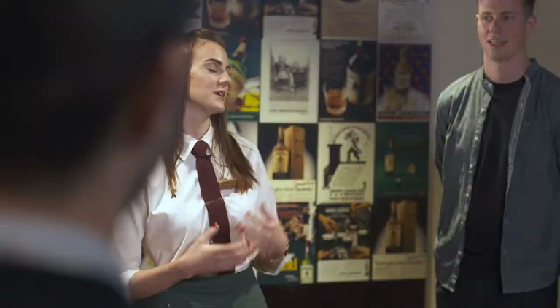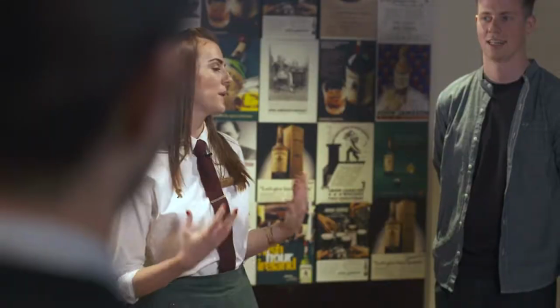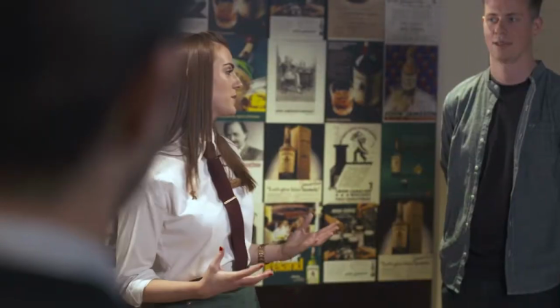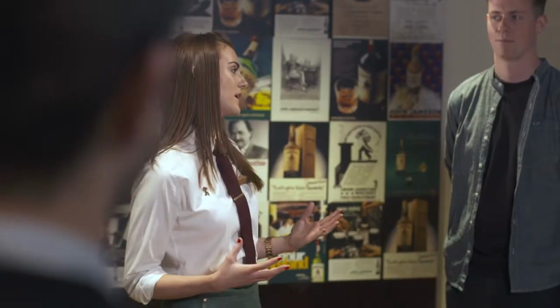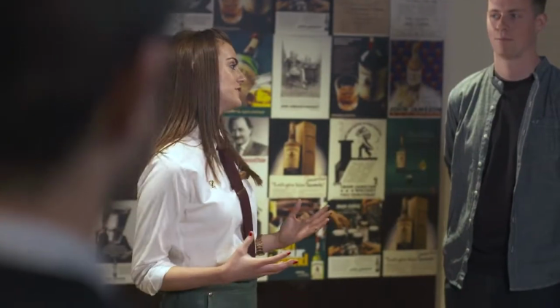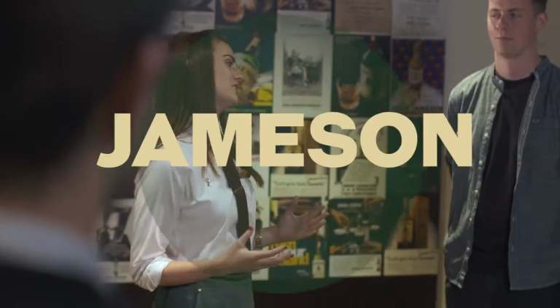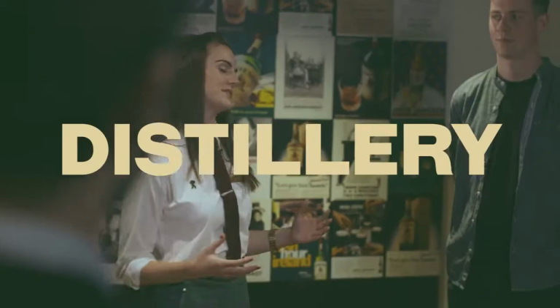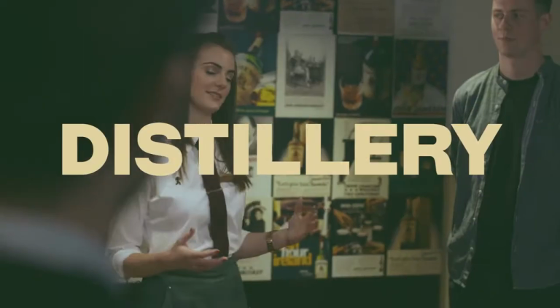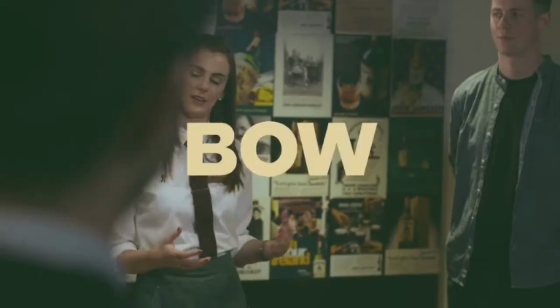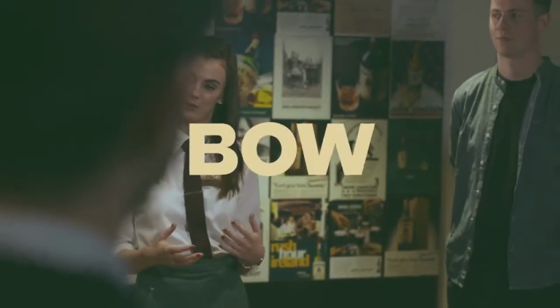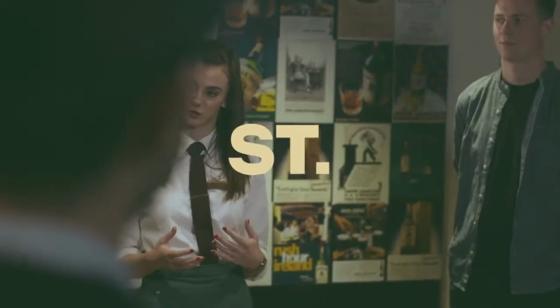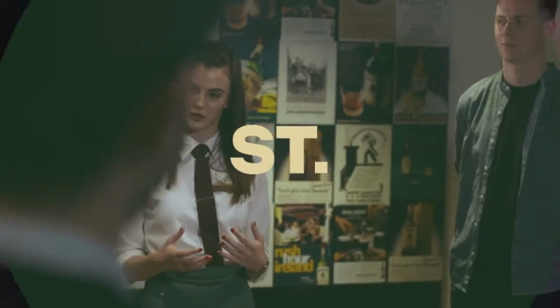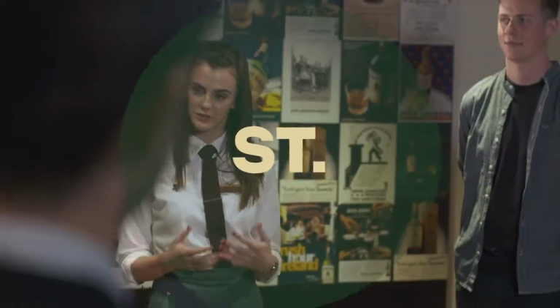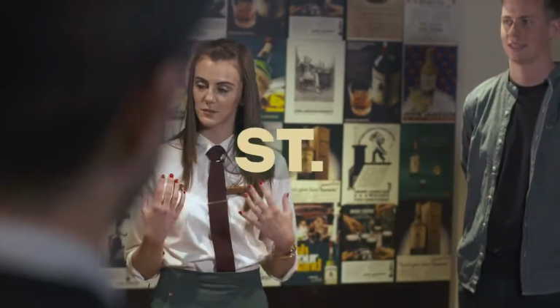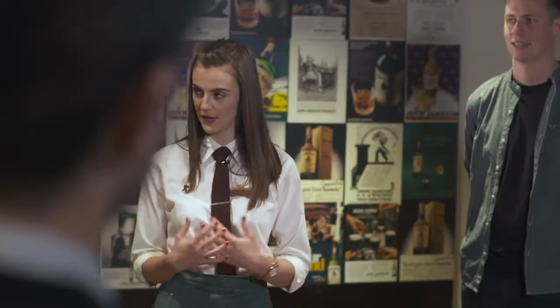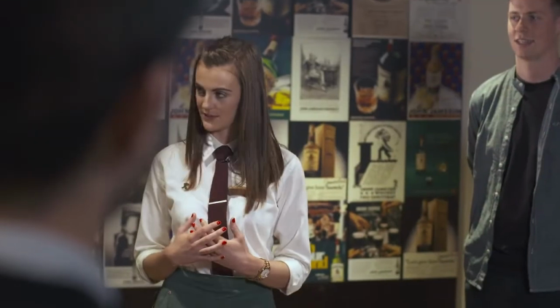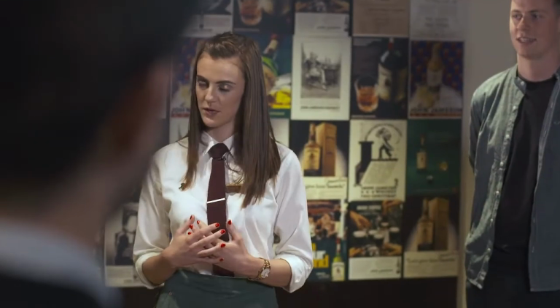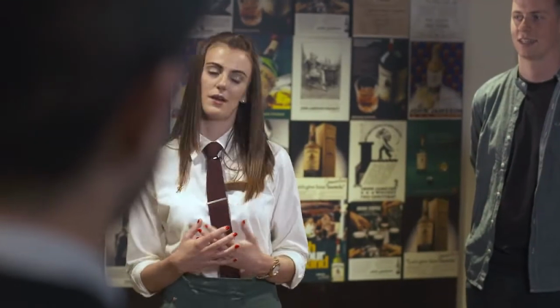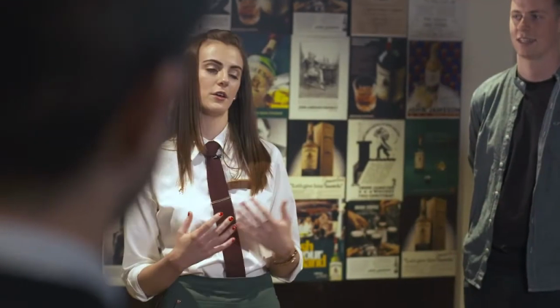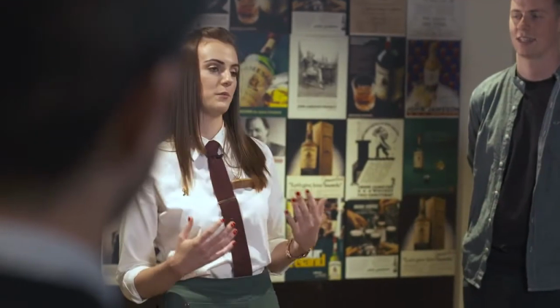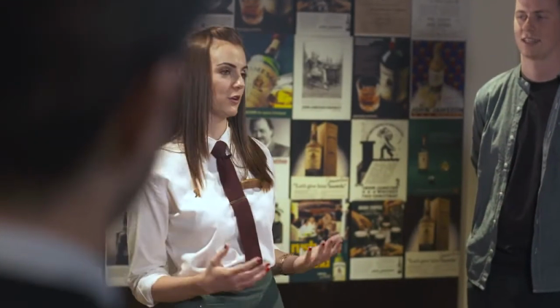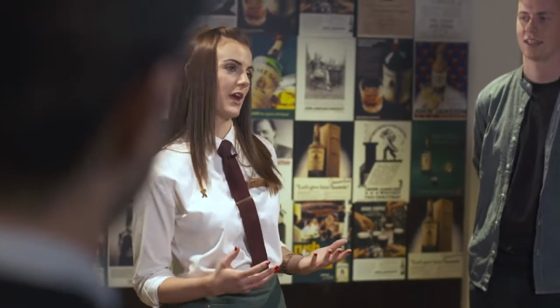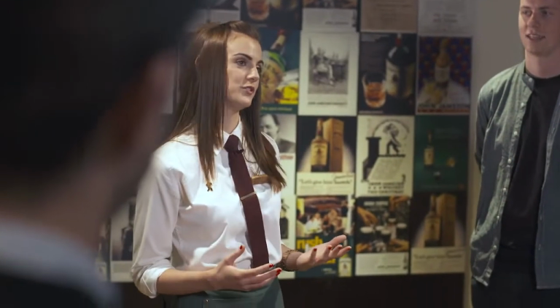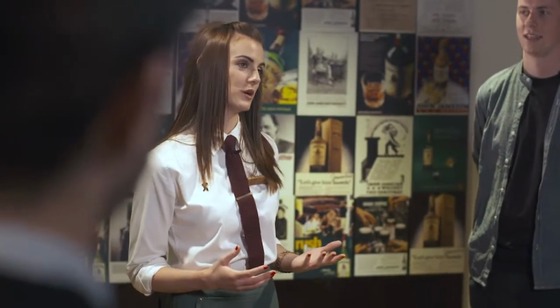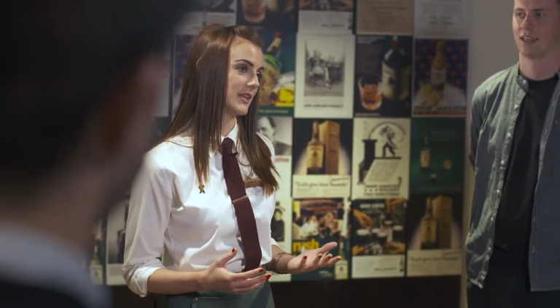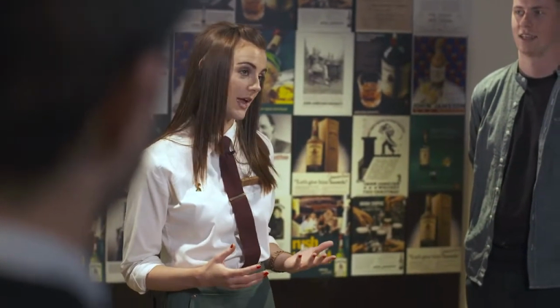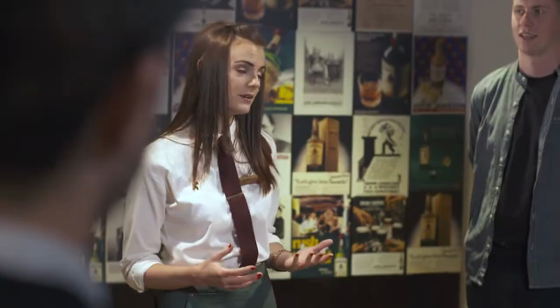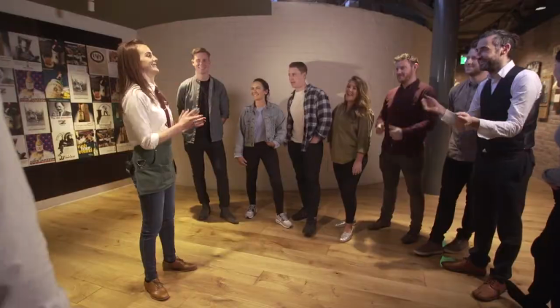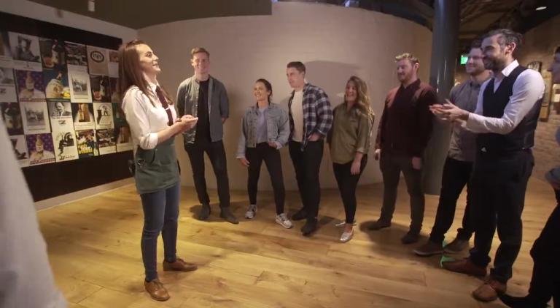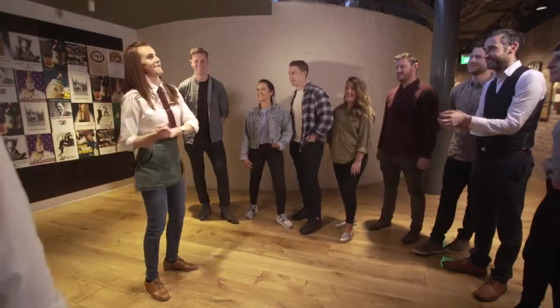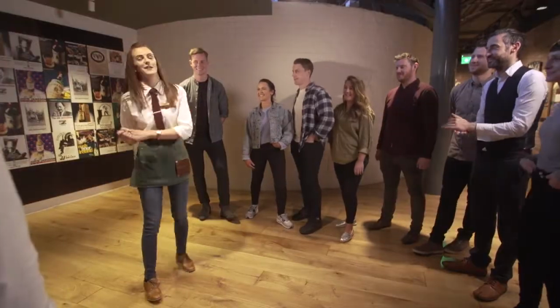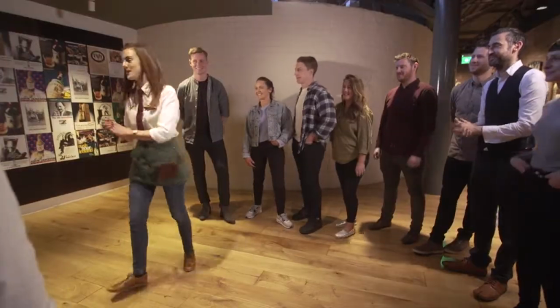Welcome guys to Jameson Distillery Bow Street. My name's Emma and I'm going to be looking after you all today. Follow me.